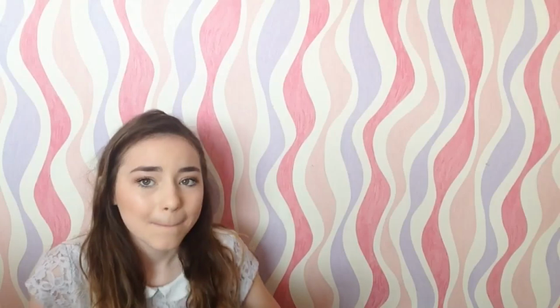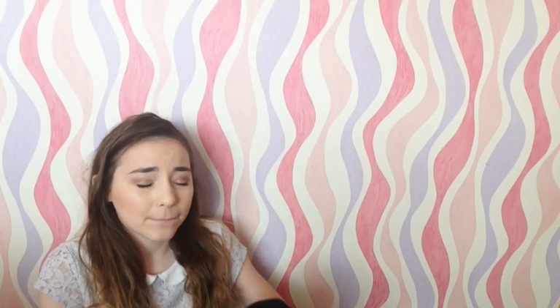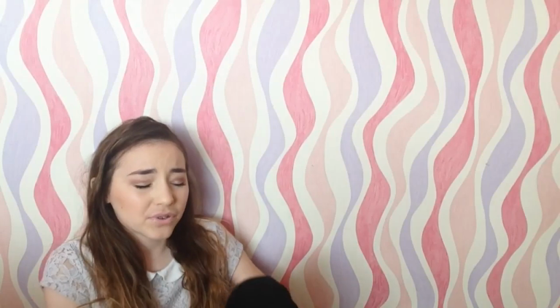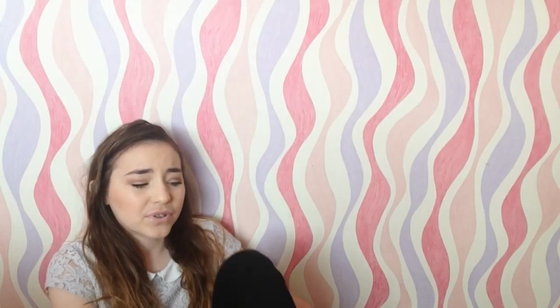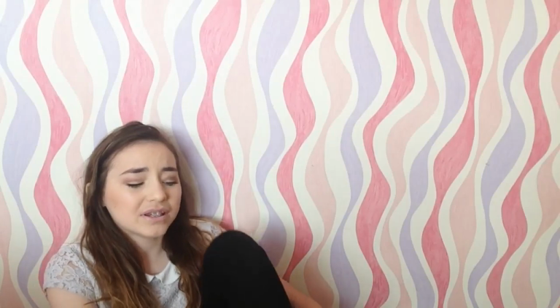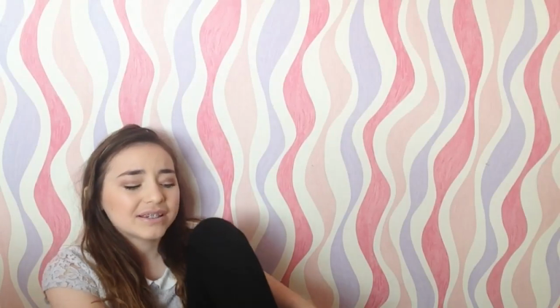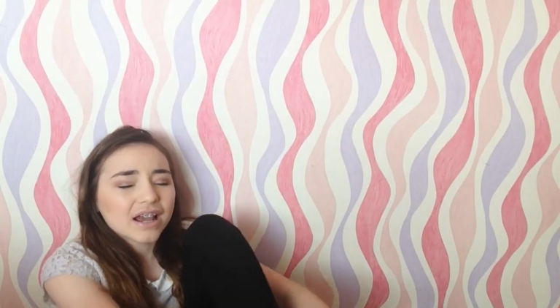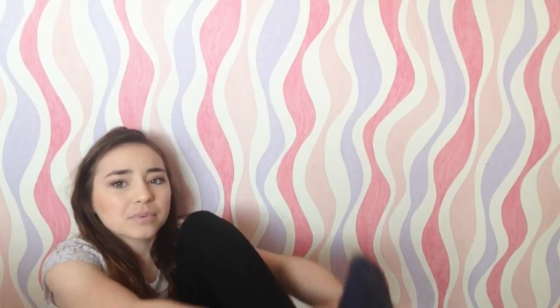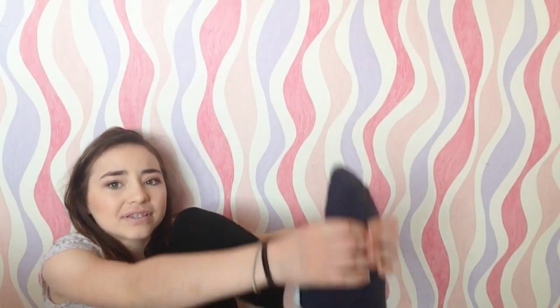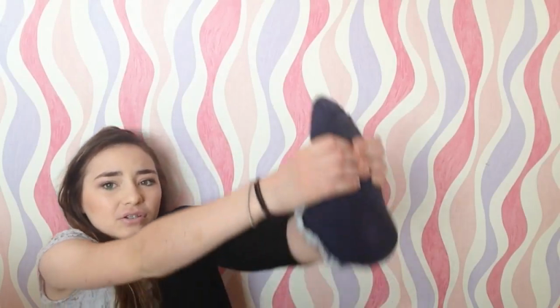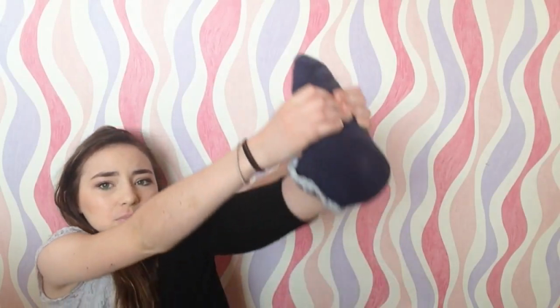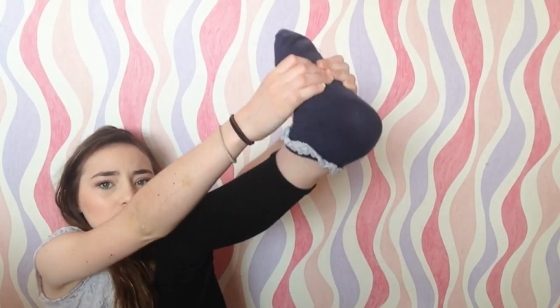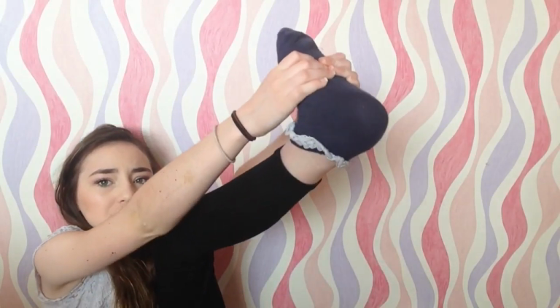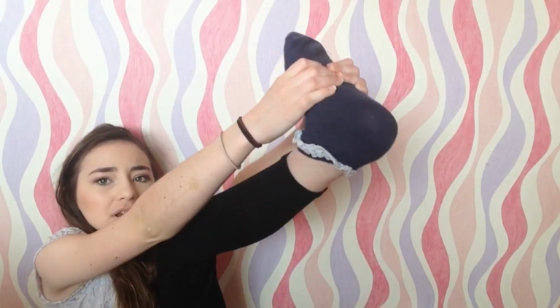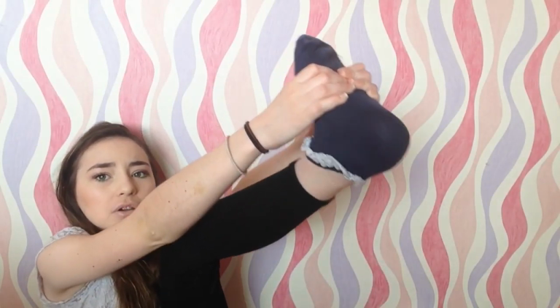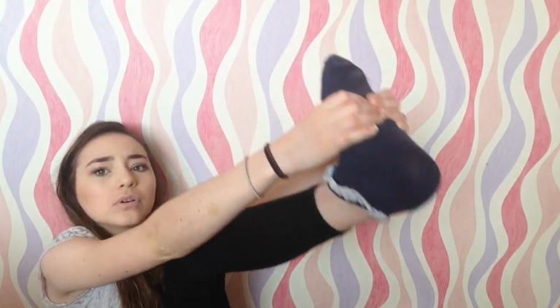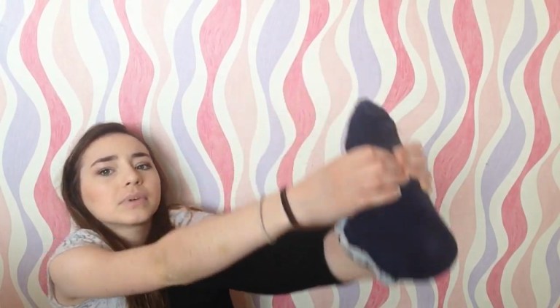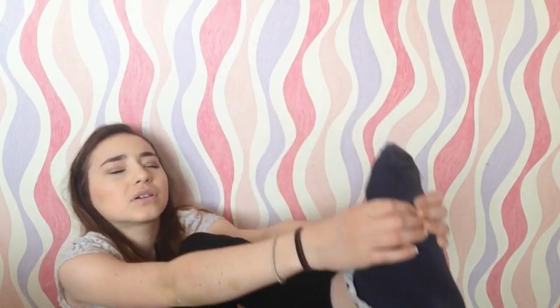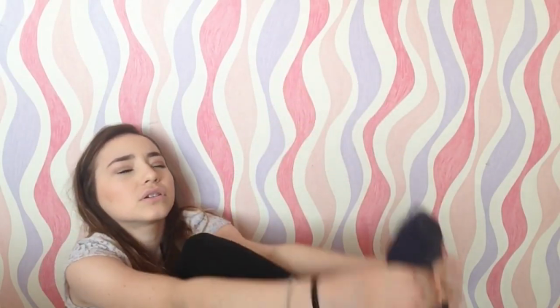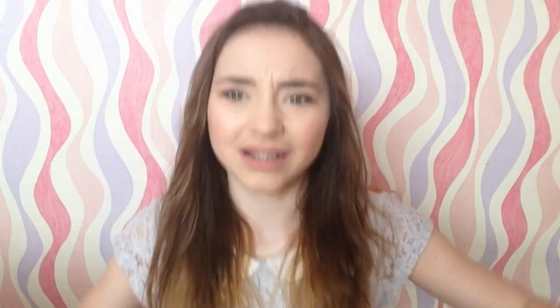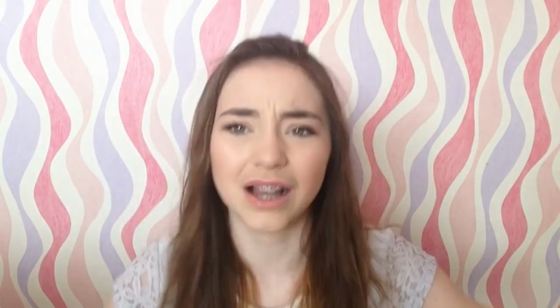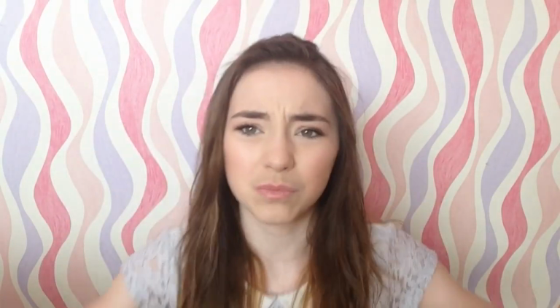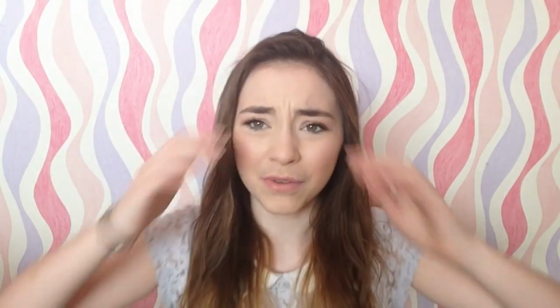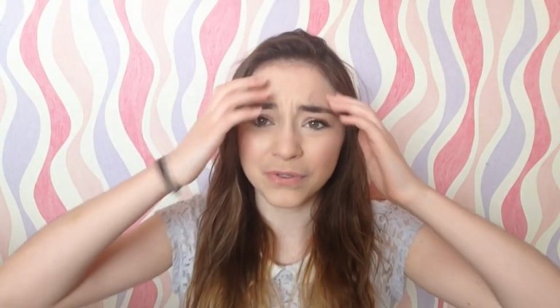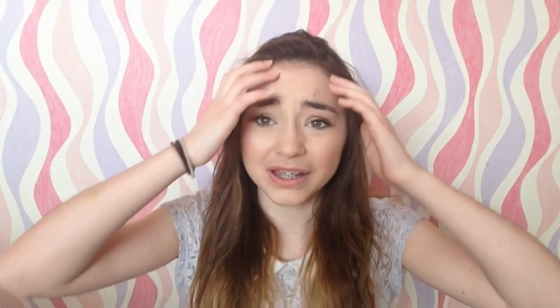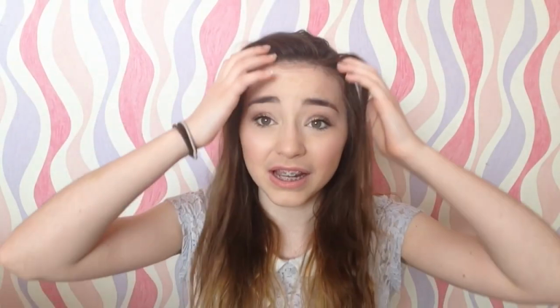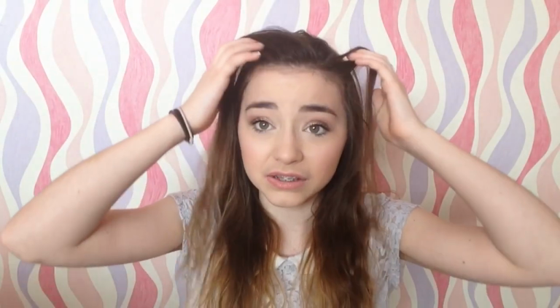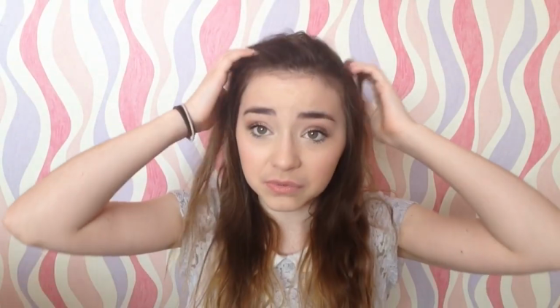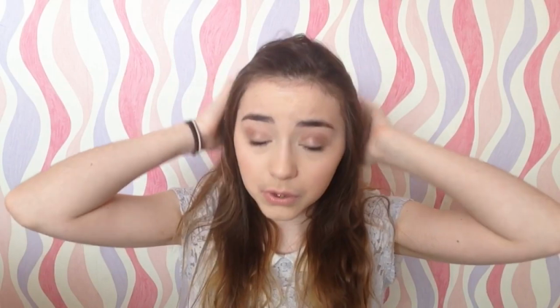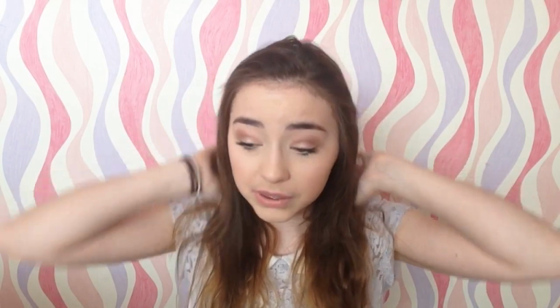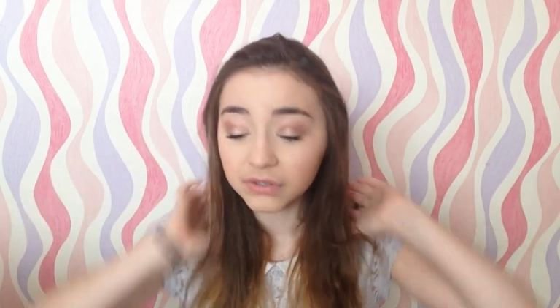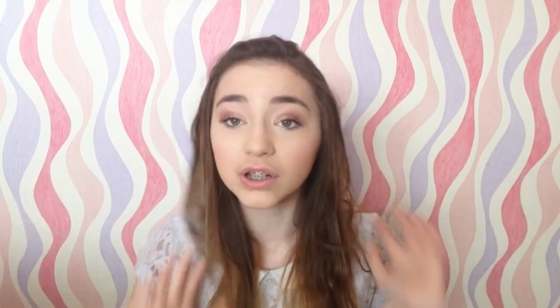My feet are dead. I've been sitting on them the whole video. Oh my god, my feet are killing me from filming that video.